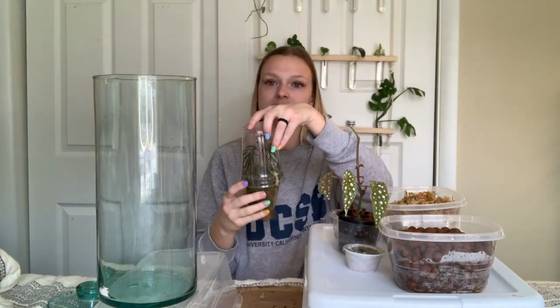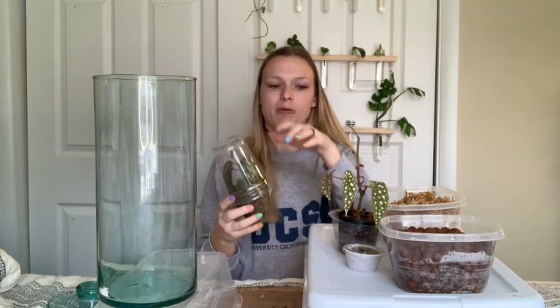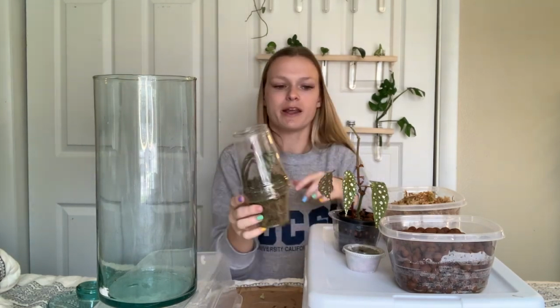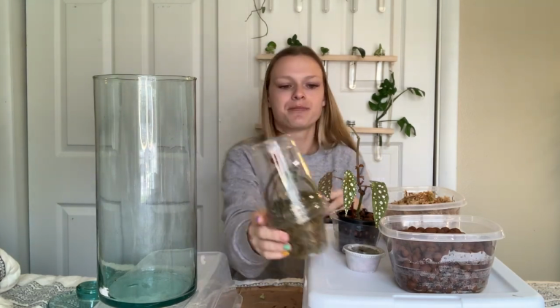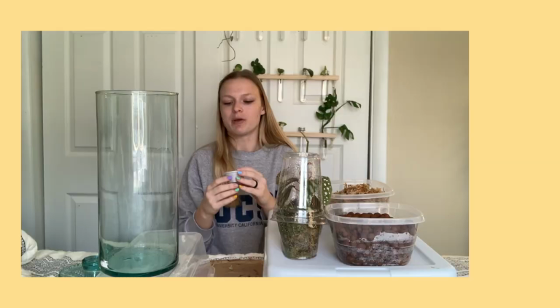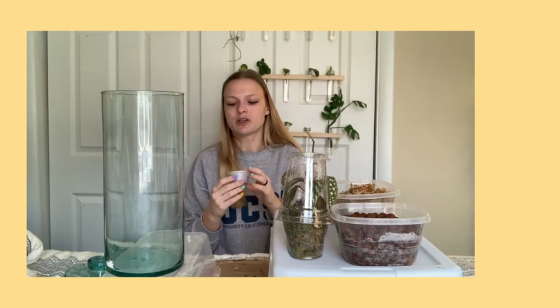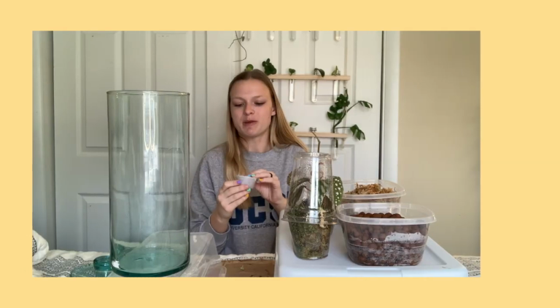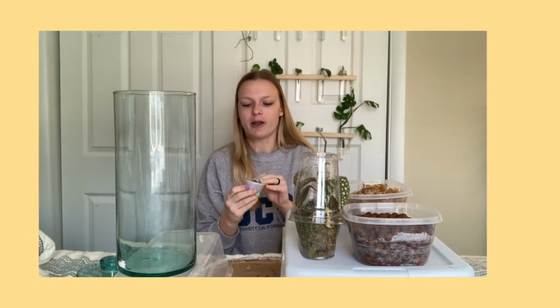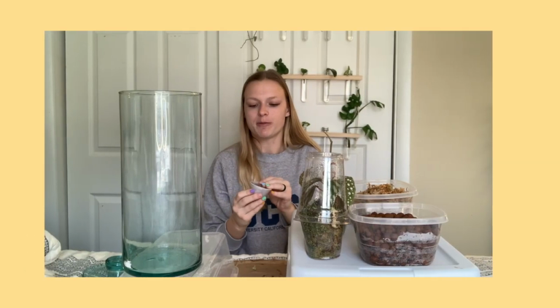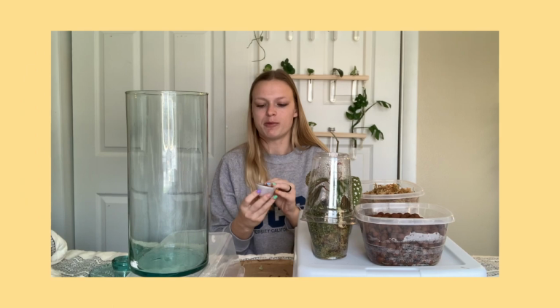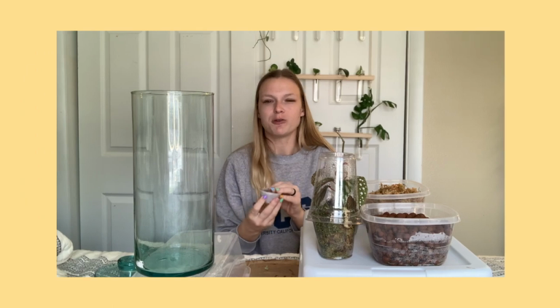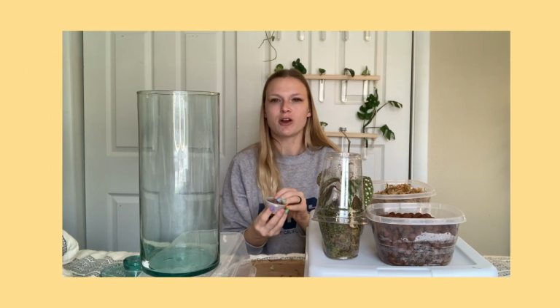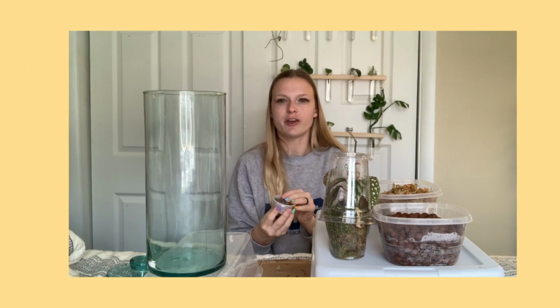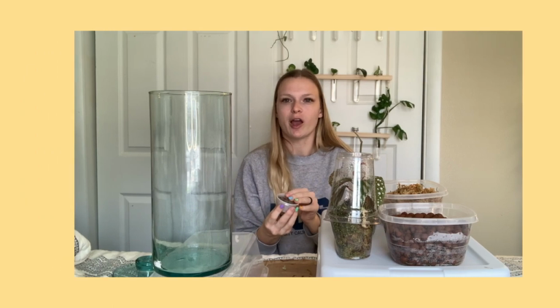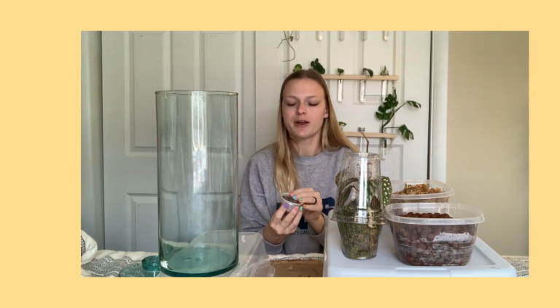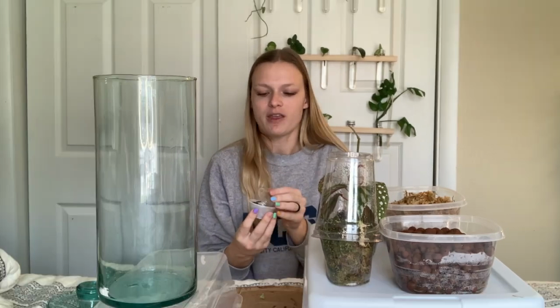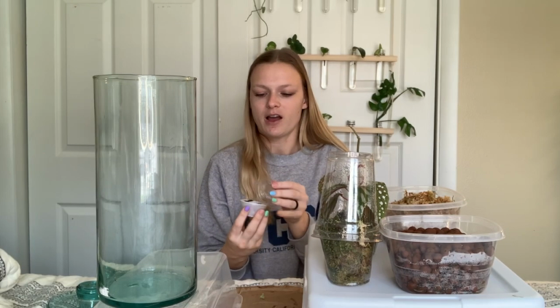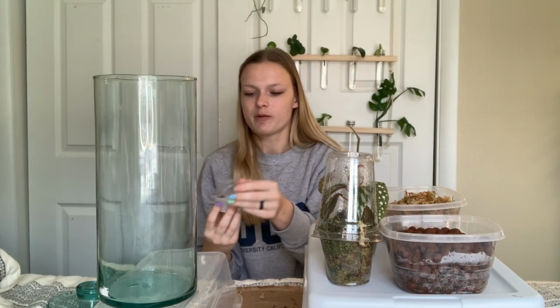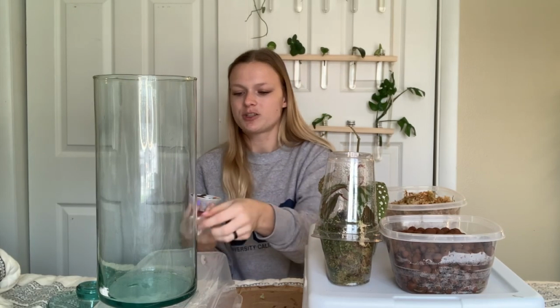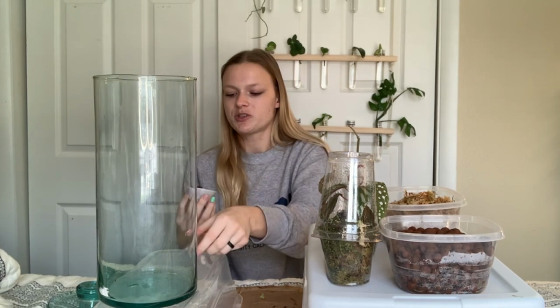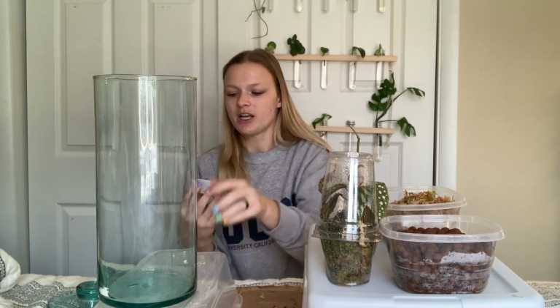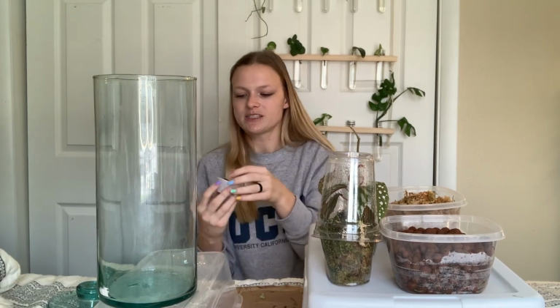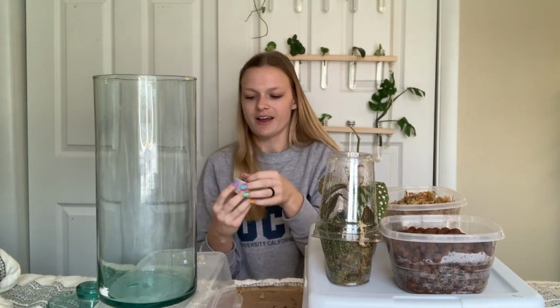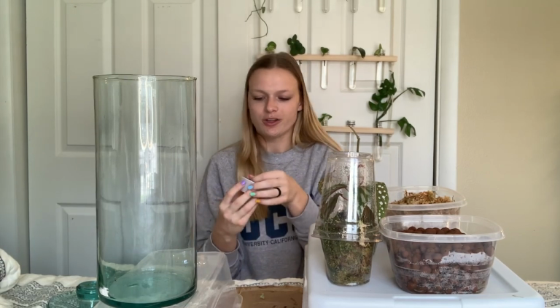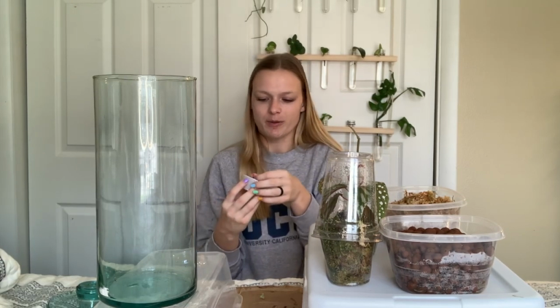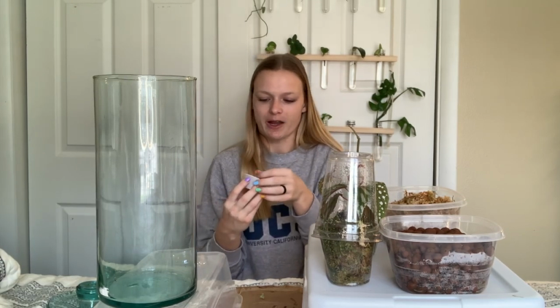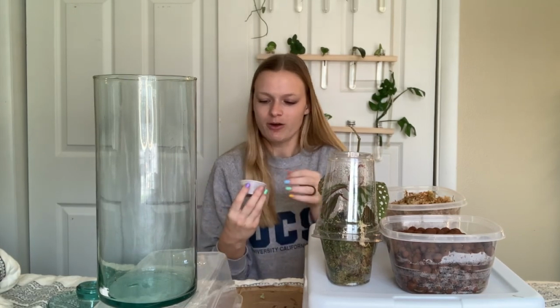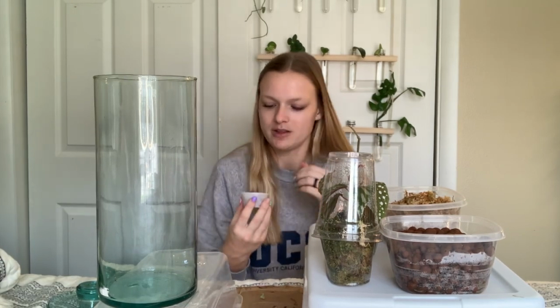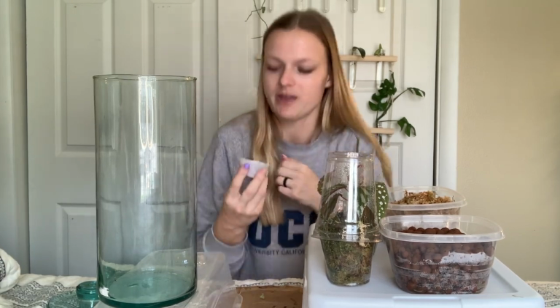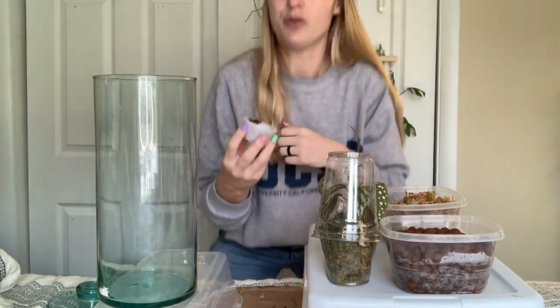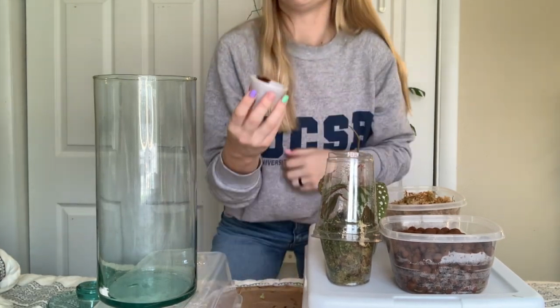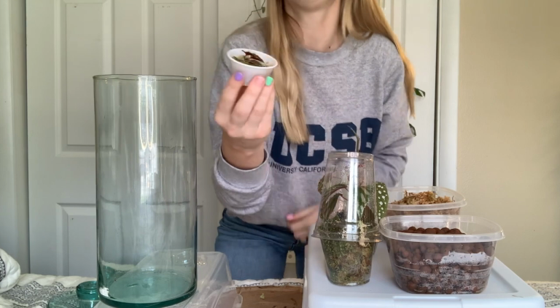I'm also going to be potting up the begonia Dark Fade Rihanna that I got from my trade with Jerry, and it's actually already put out like two new leaves.